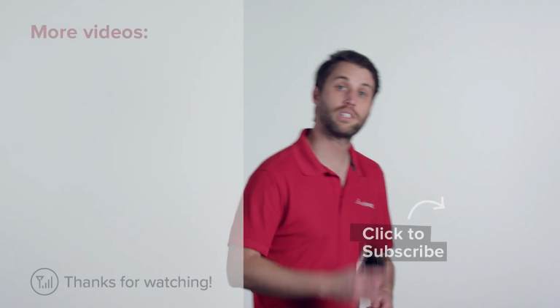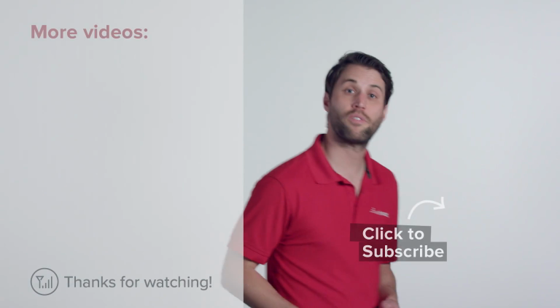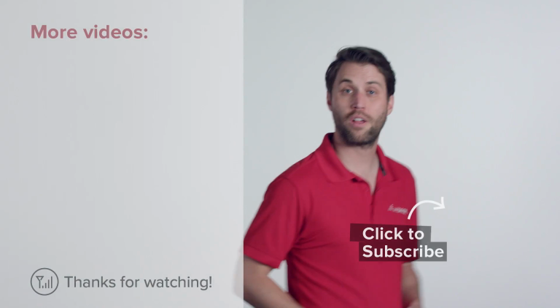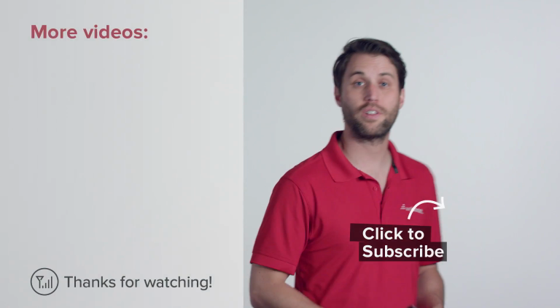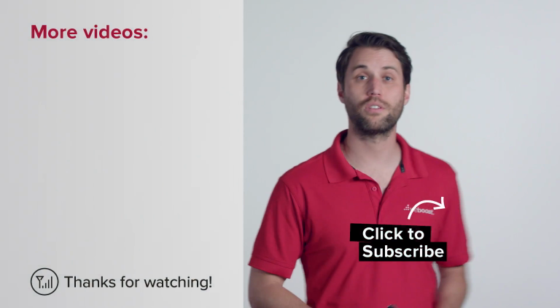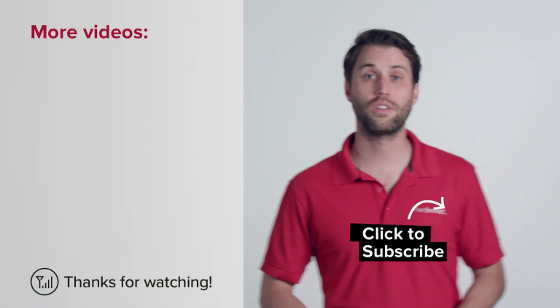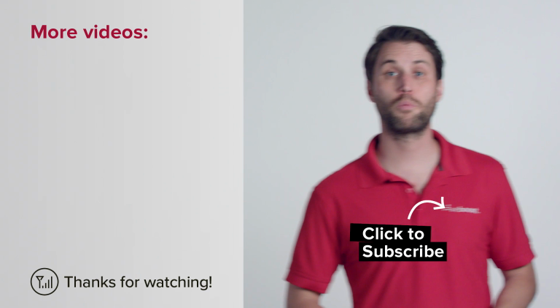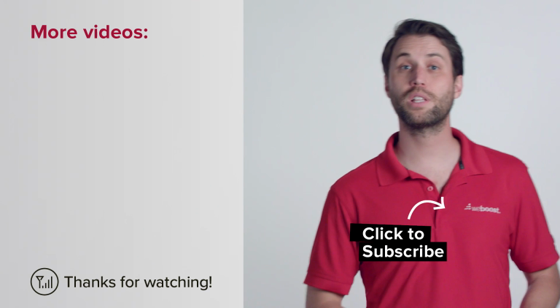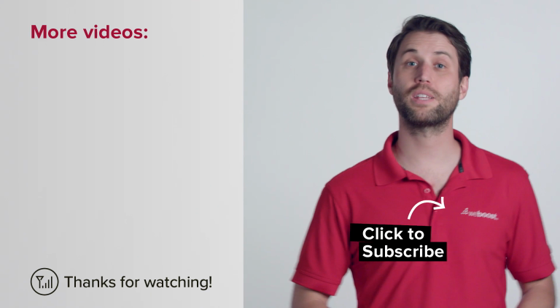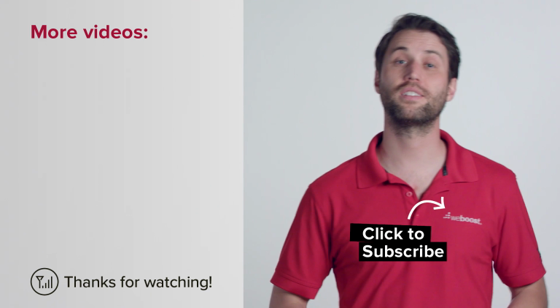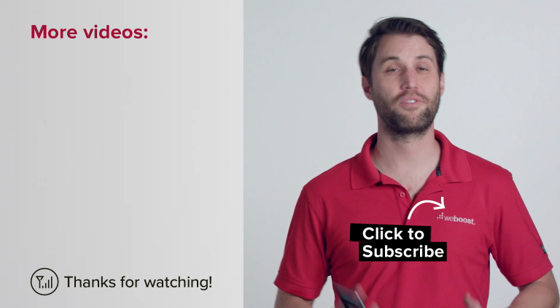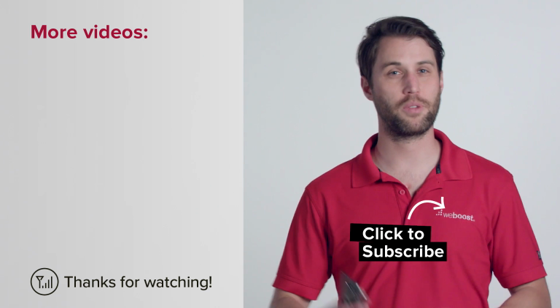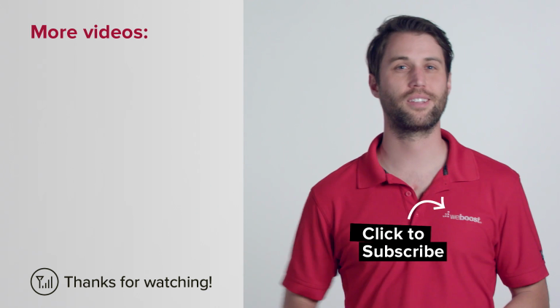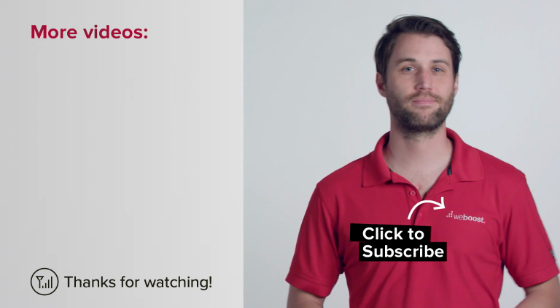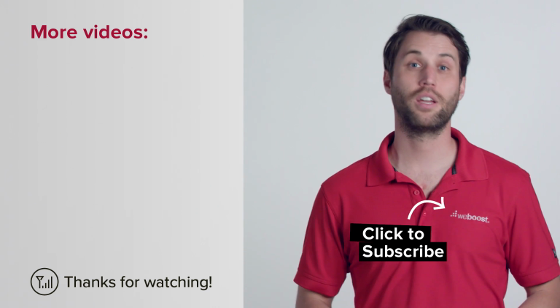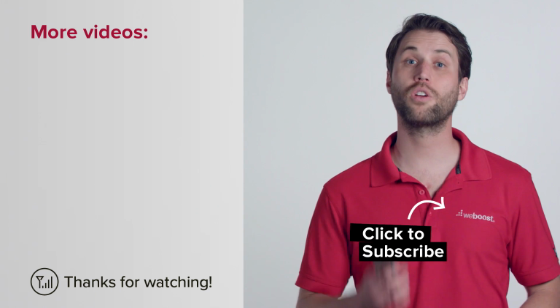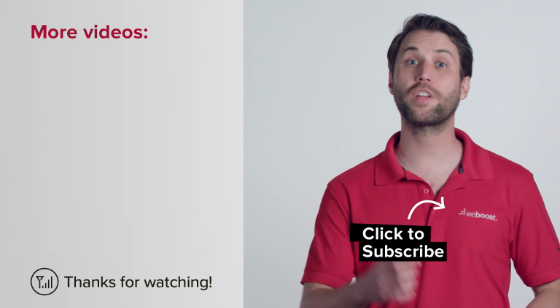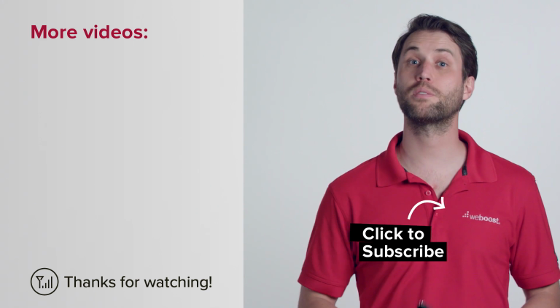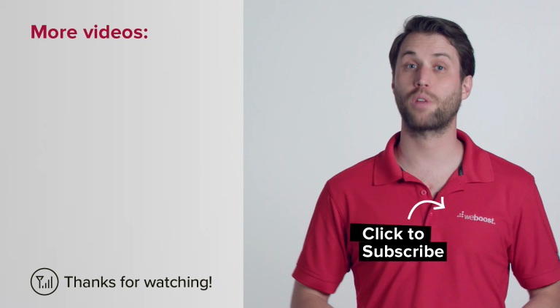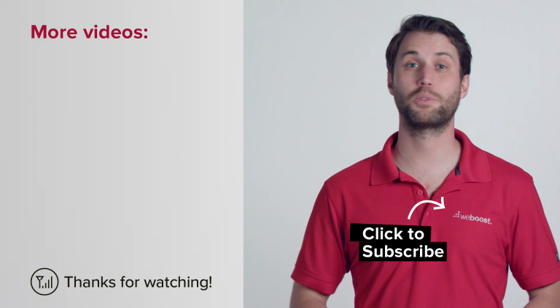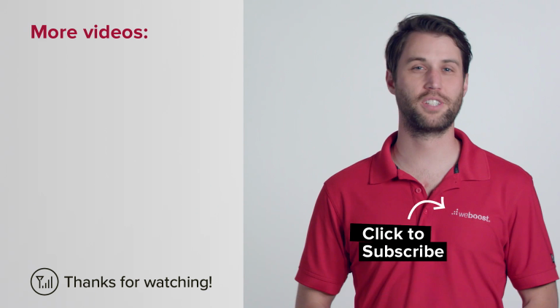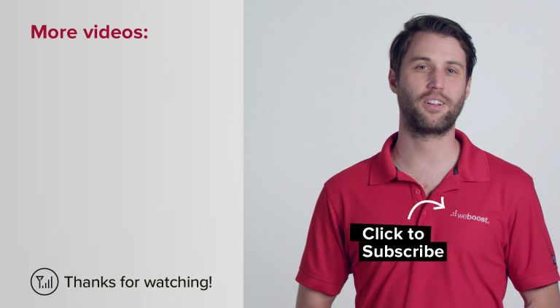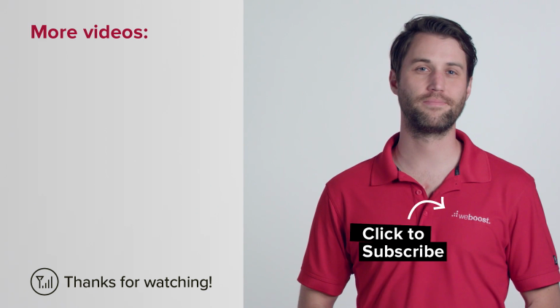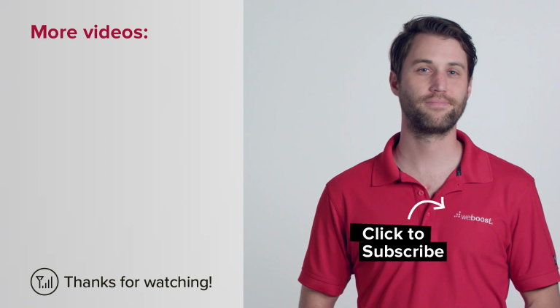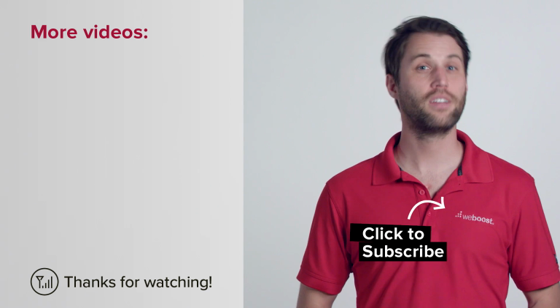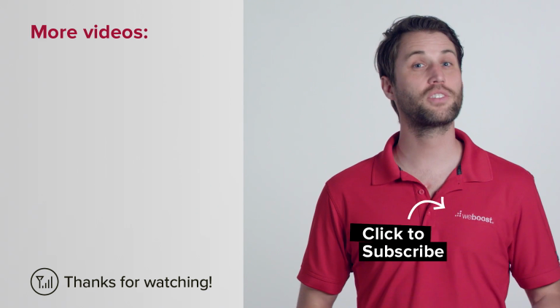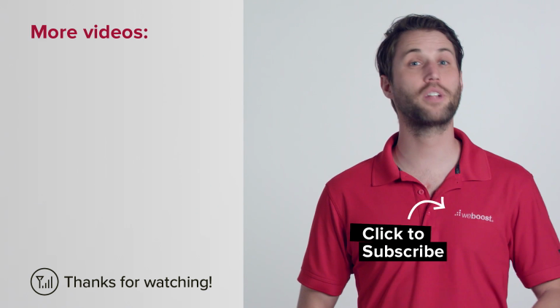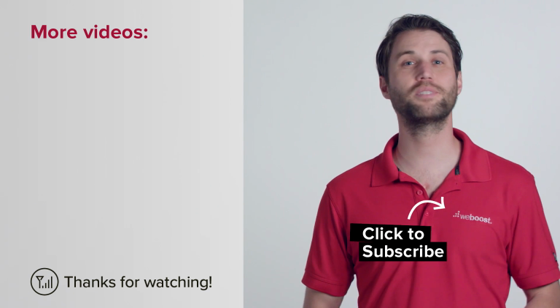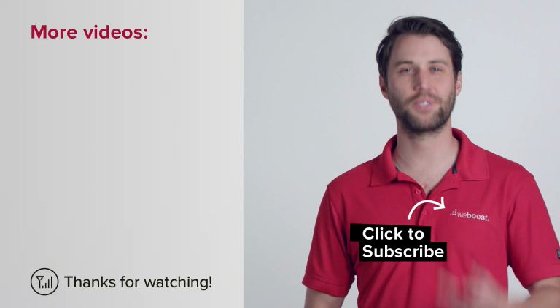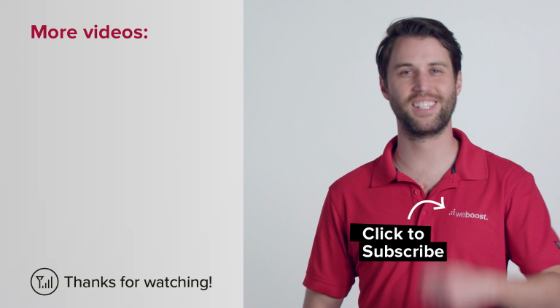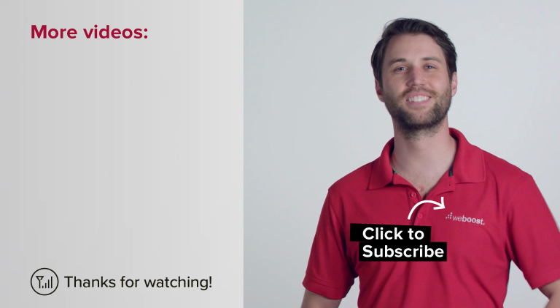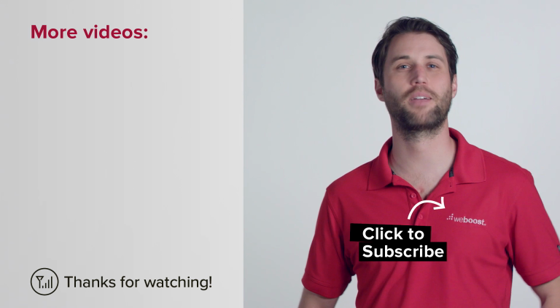Check out some of our other videos for more tips like this every week, and don't forget to subscribe to our channel. Thanks for watching — we'll see you next time.